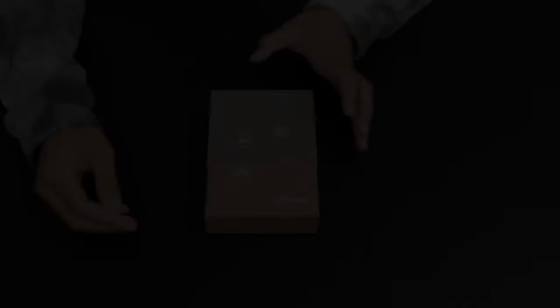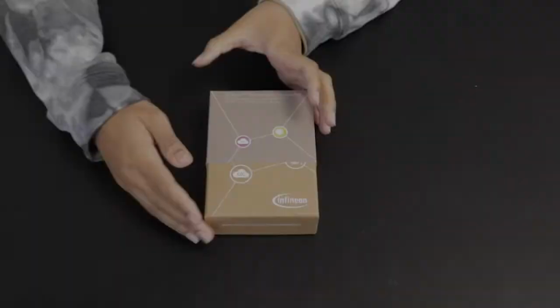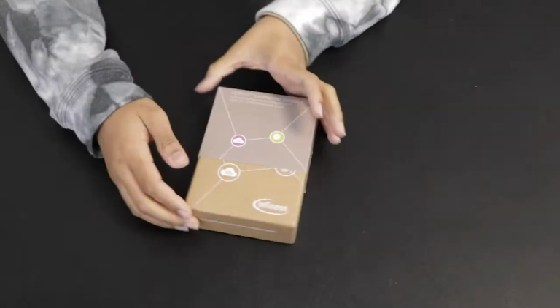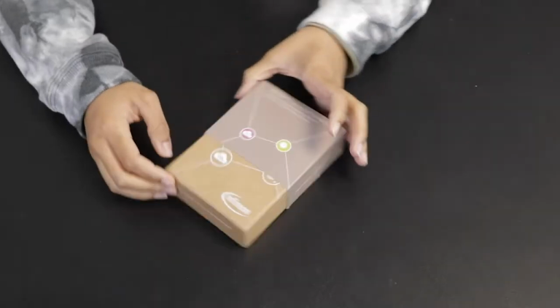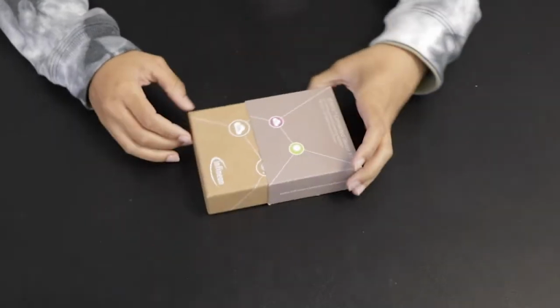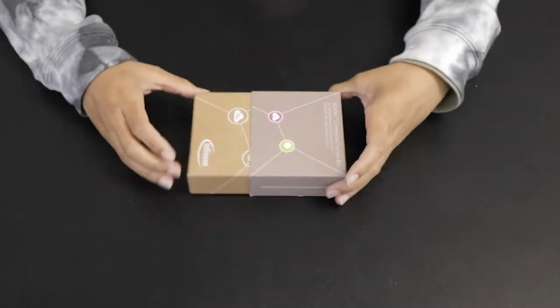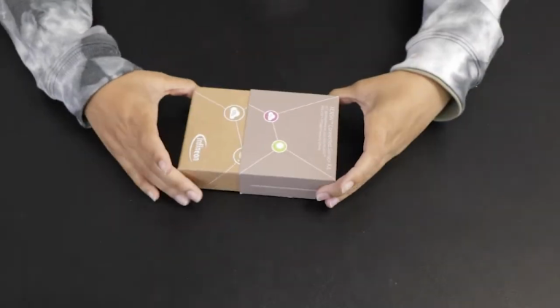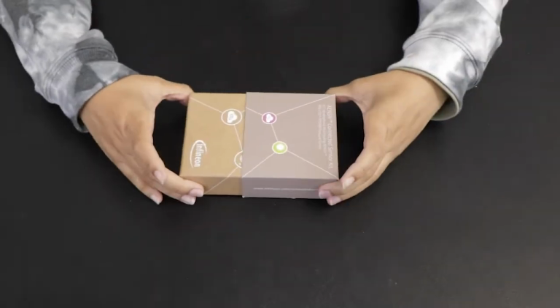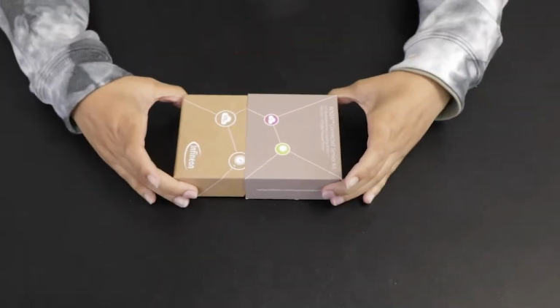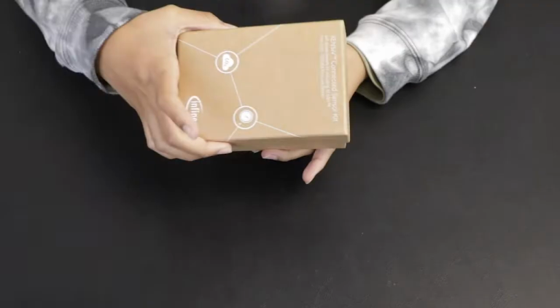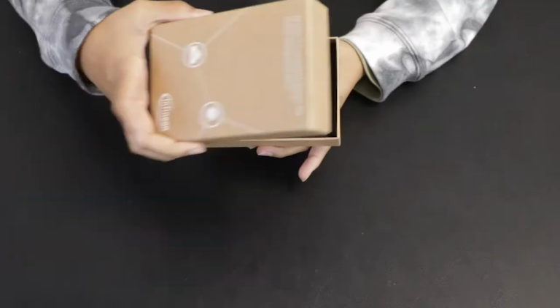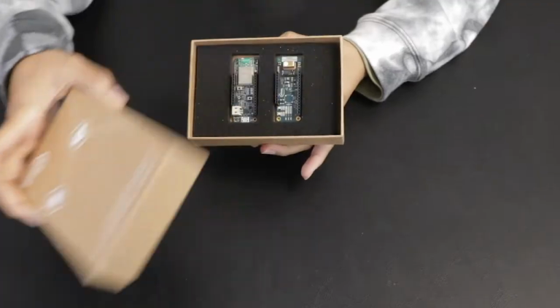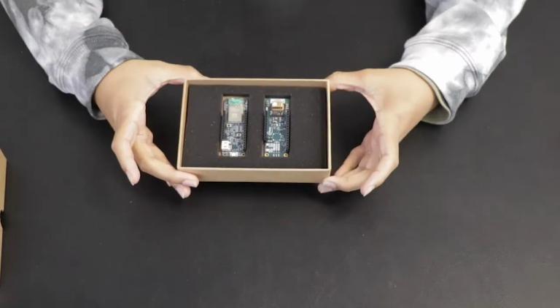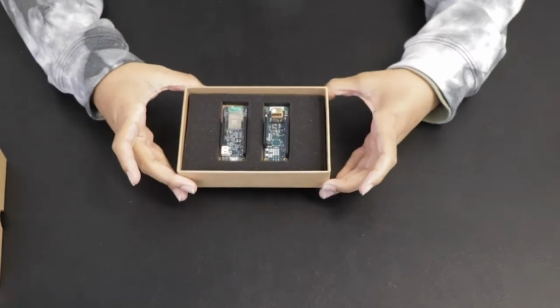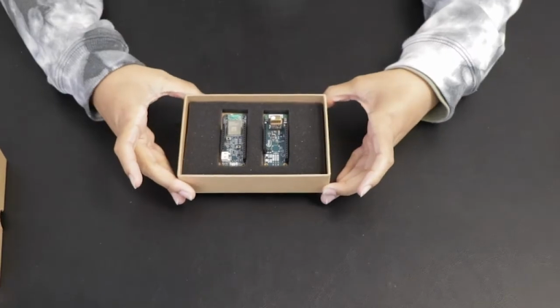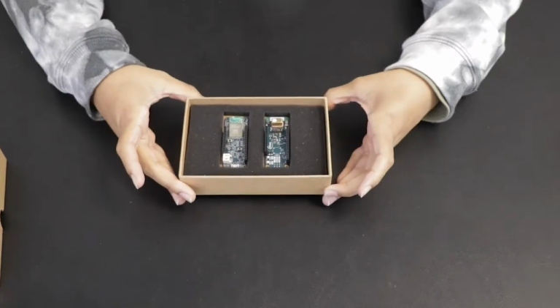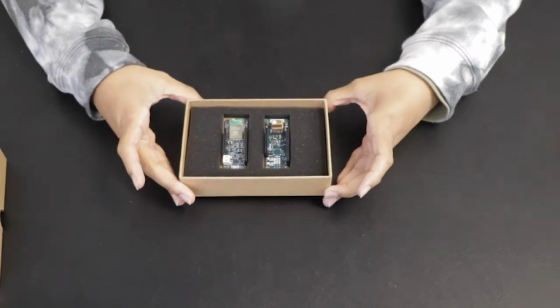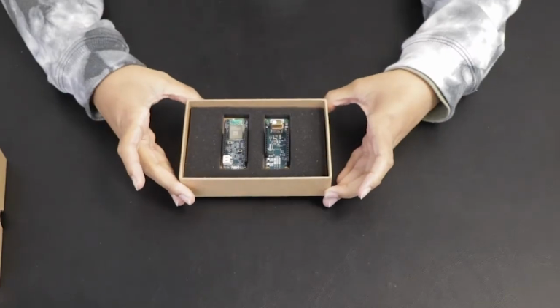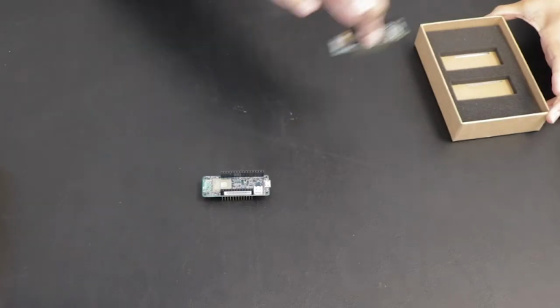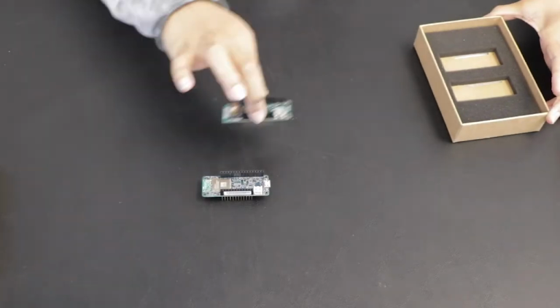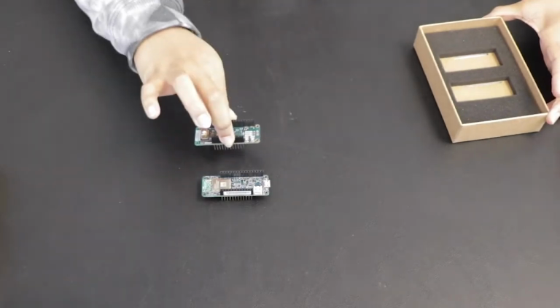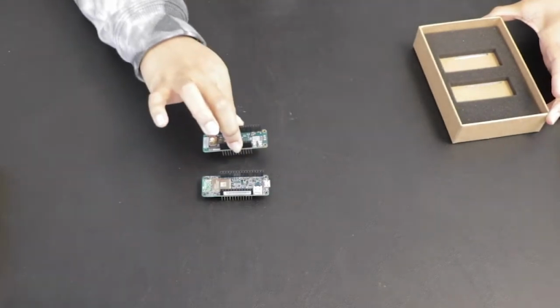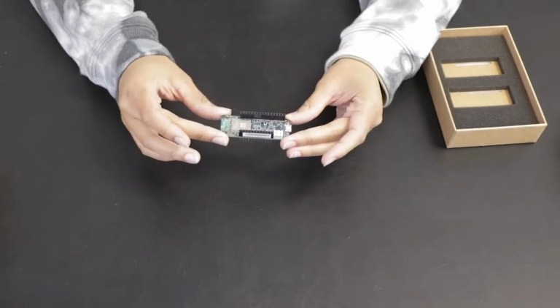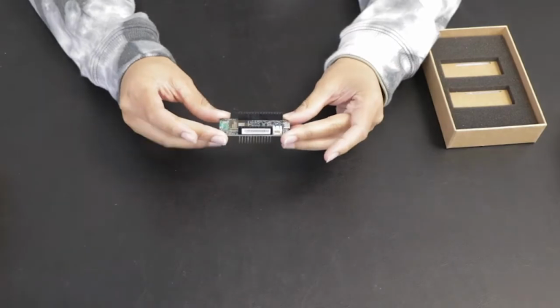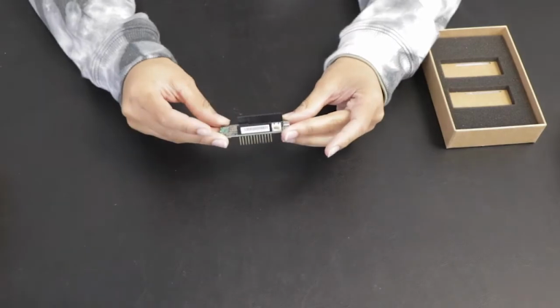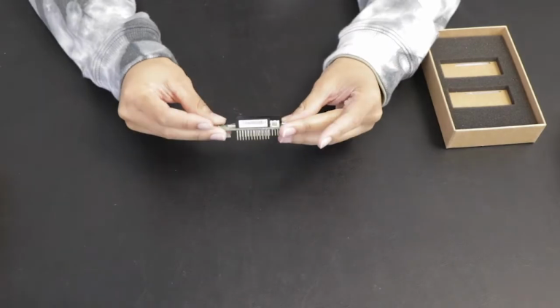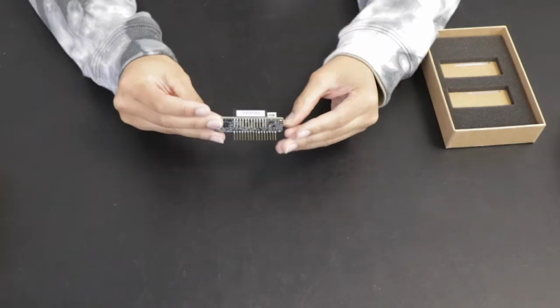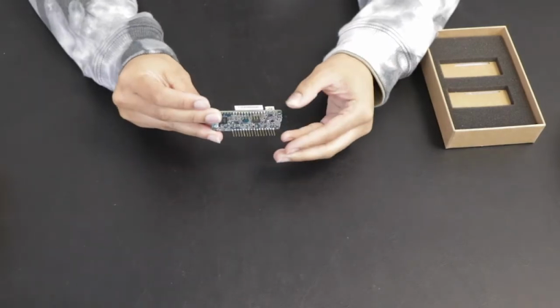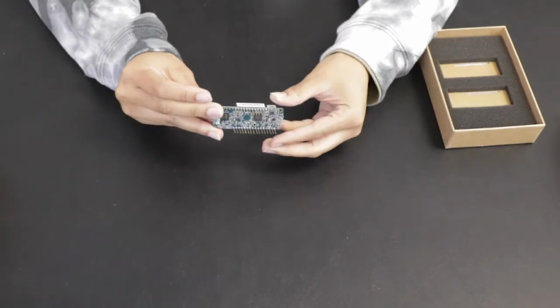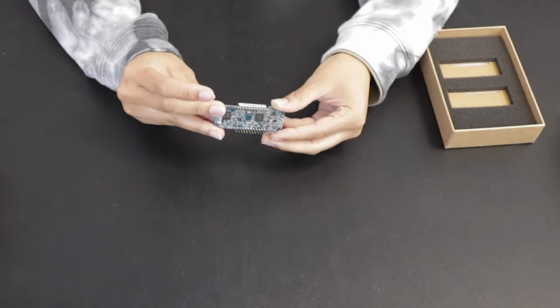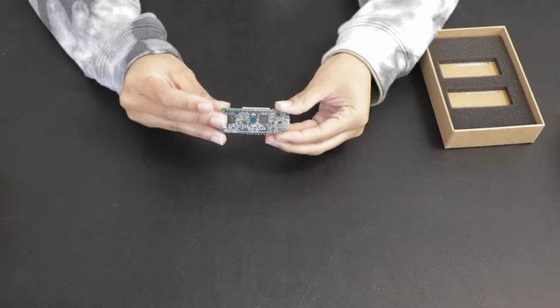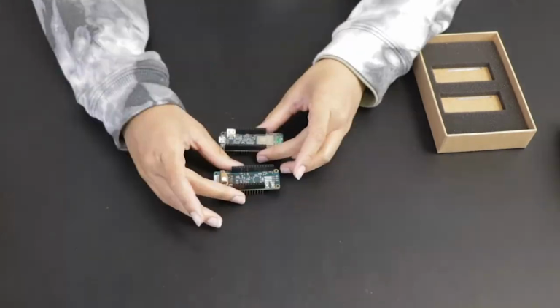This week on DevKit Weekly, we're going to be reviewing and raffling the Zensiv Connected Sensor Kit from Infineon.